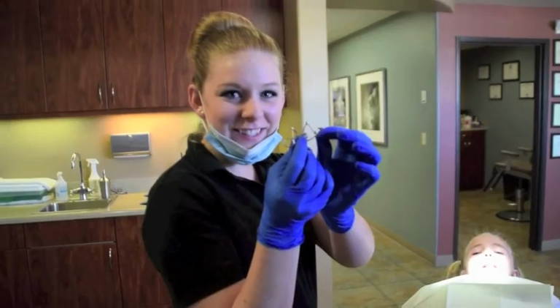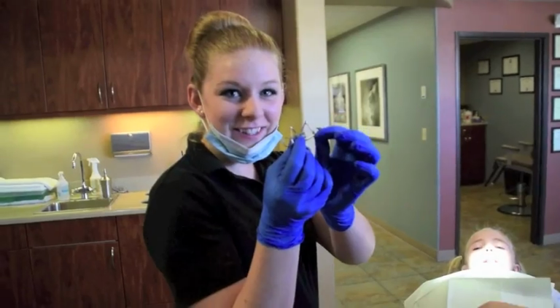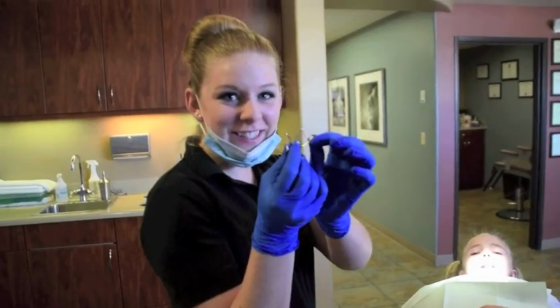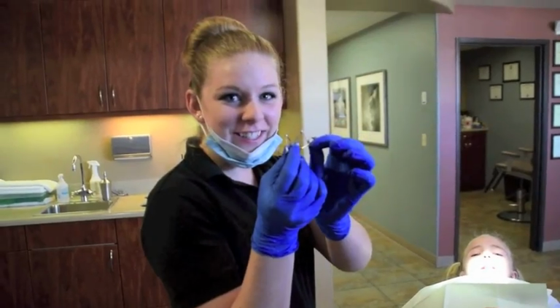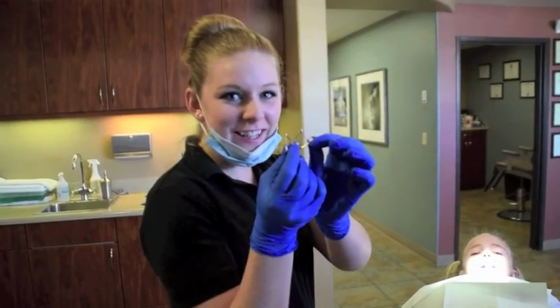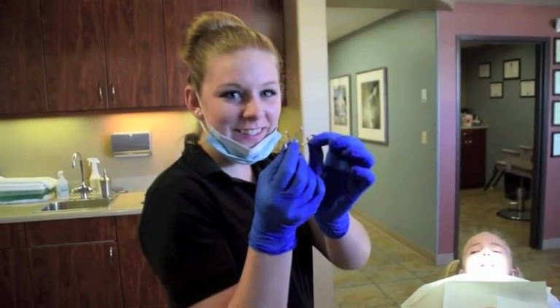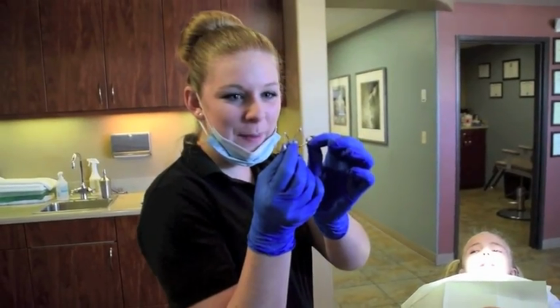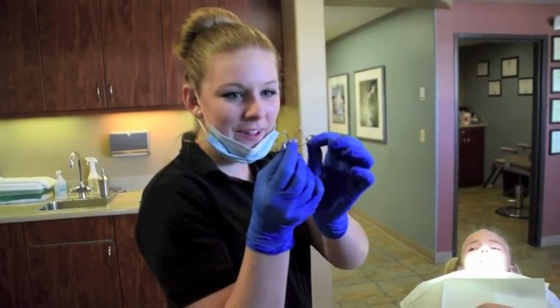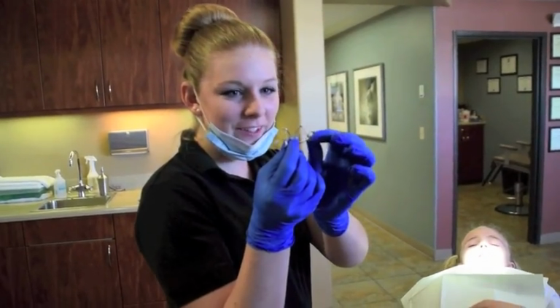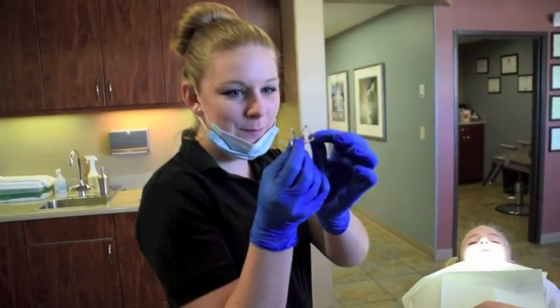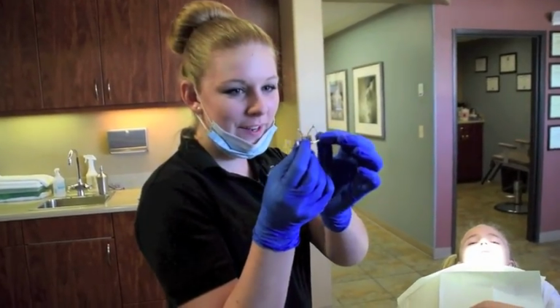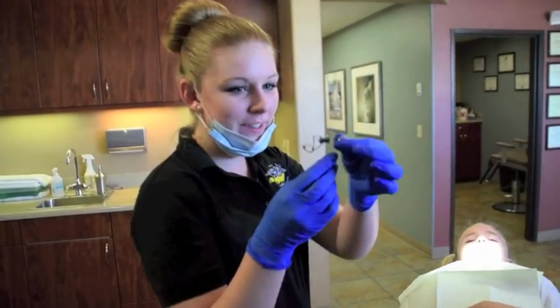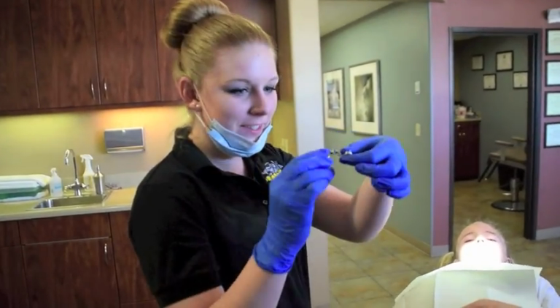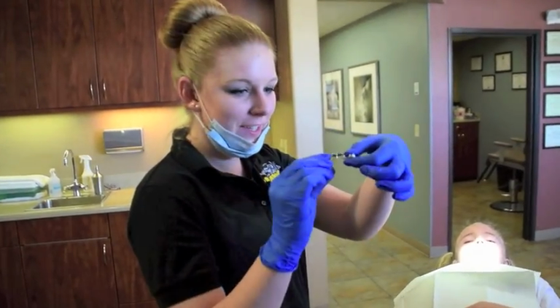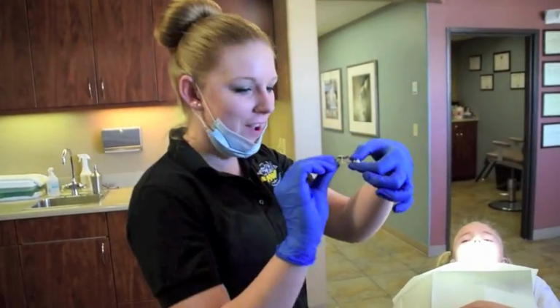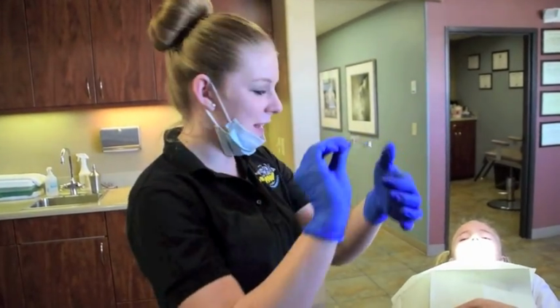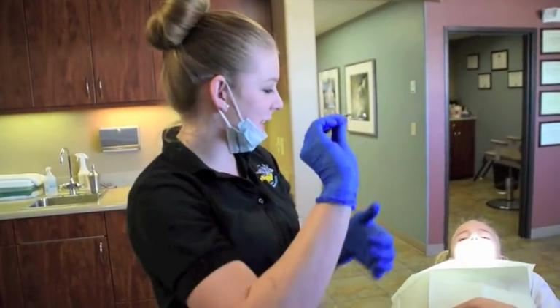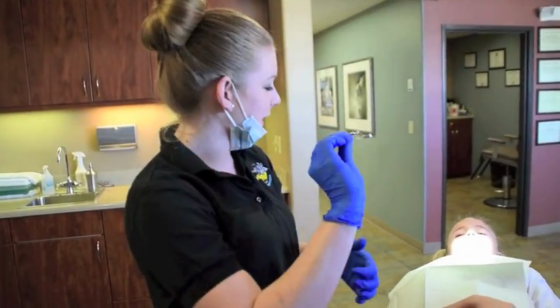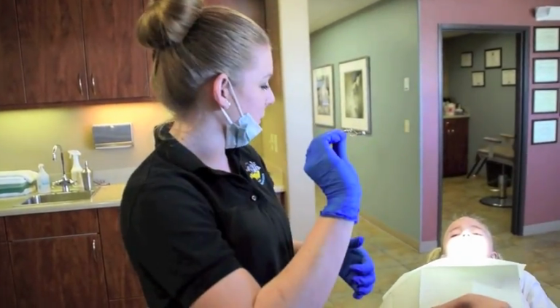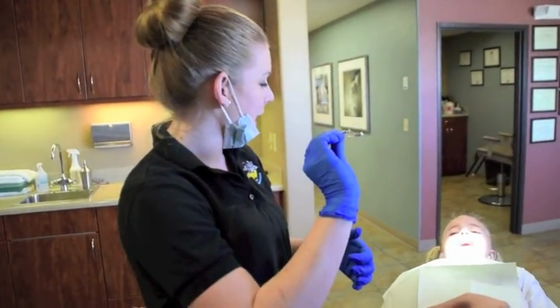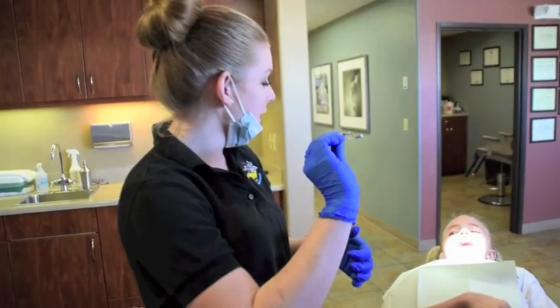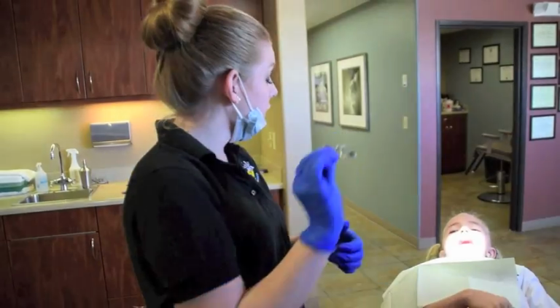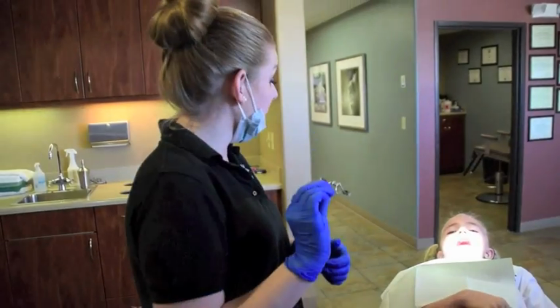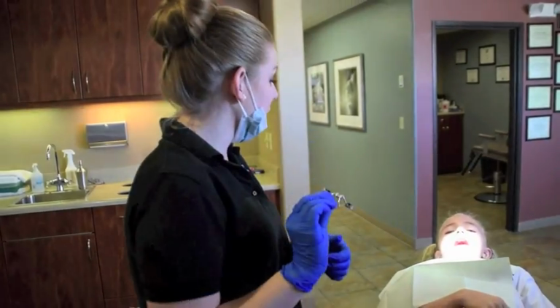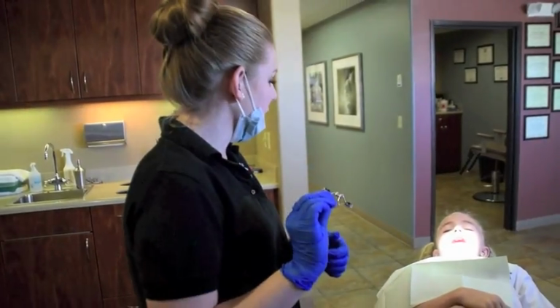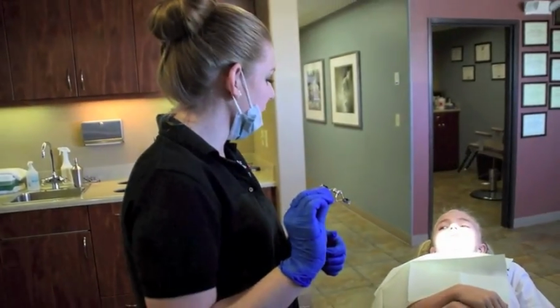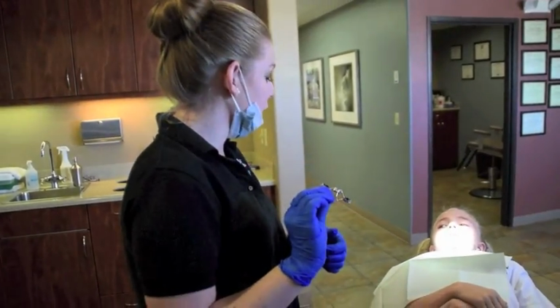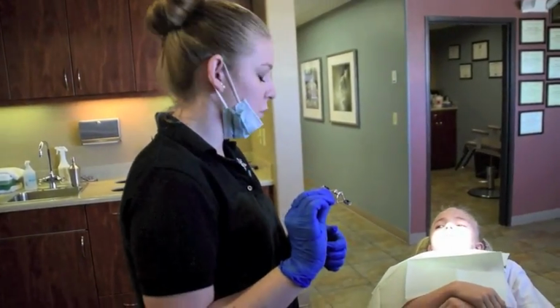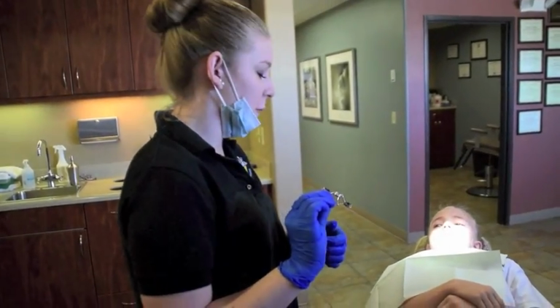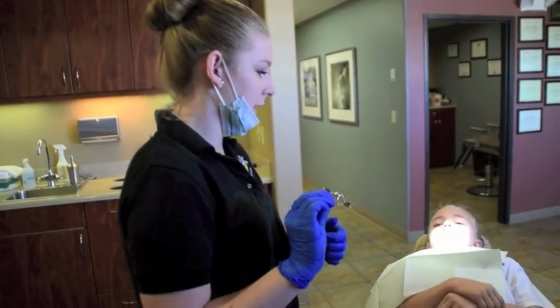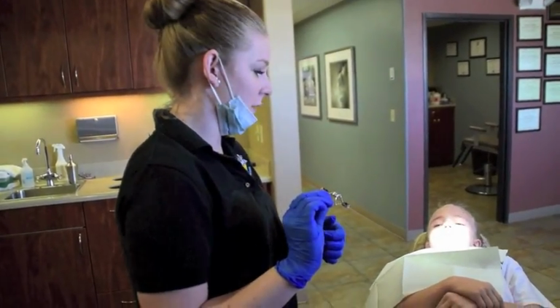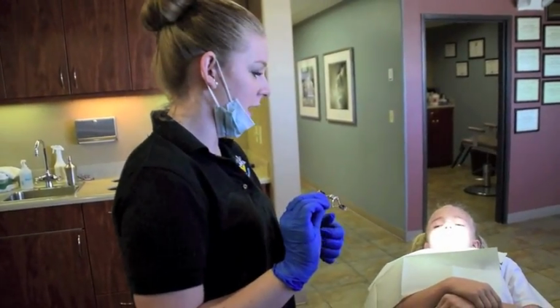So this is Alexa's palatal expander. It's going to go in this way. I'm going to mix up the glue and we'll put it in, okay?